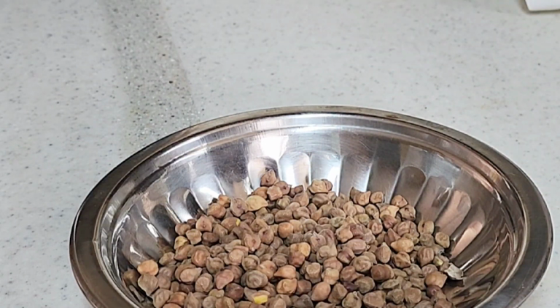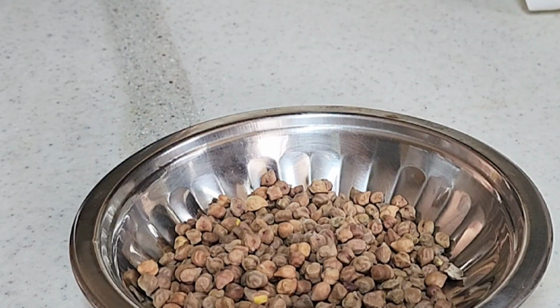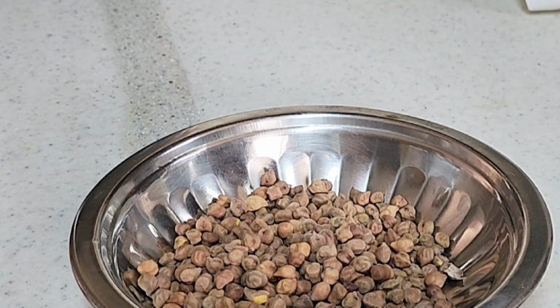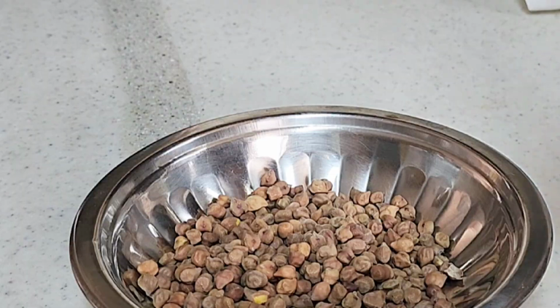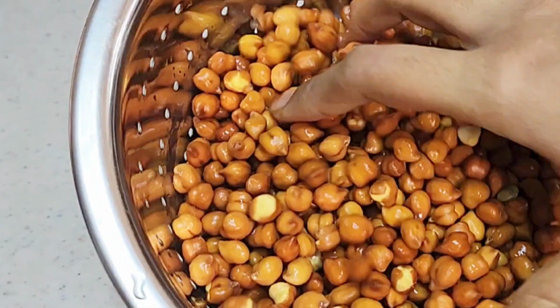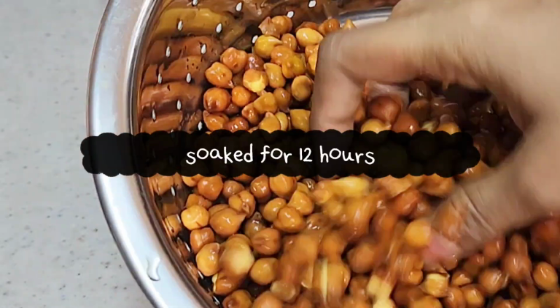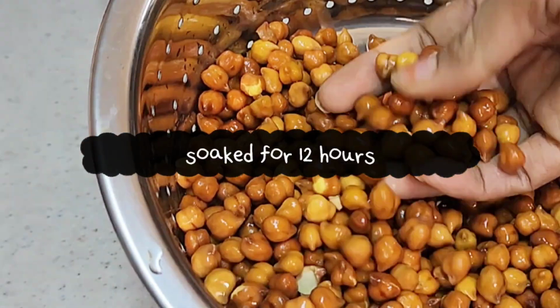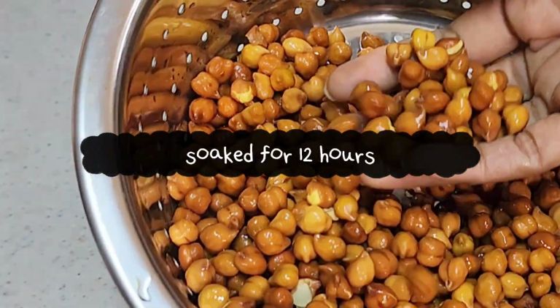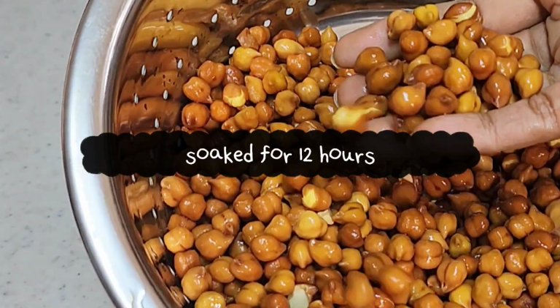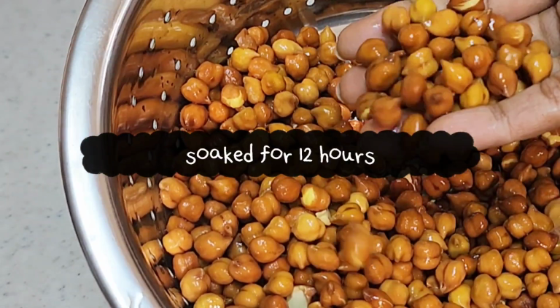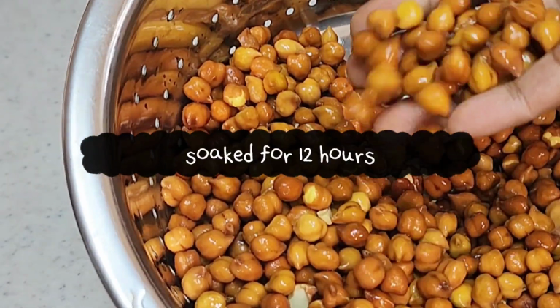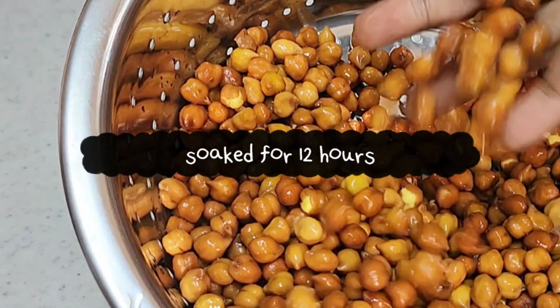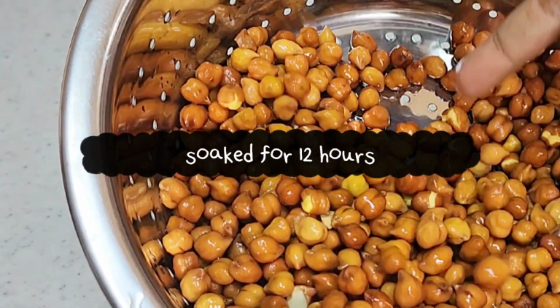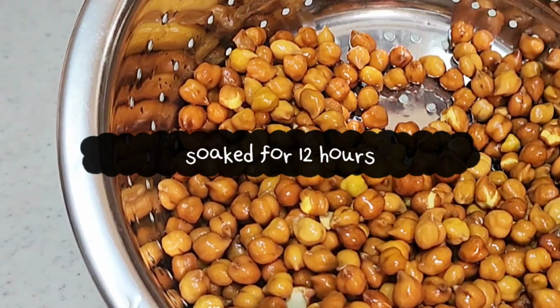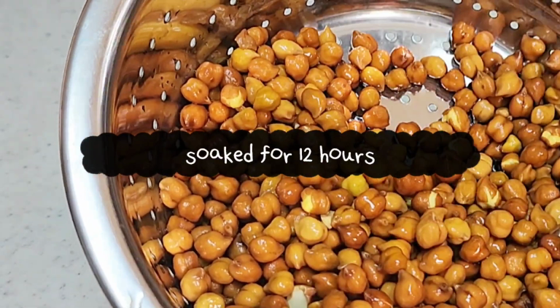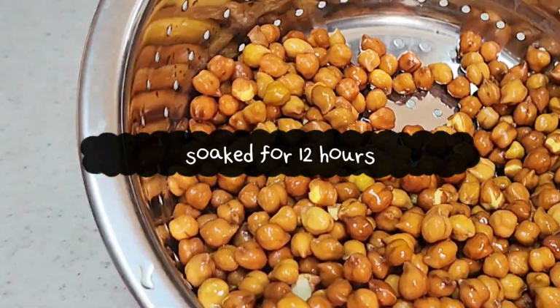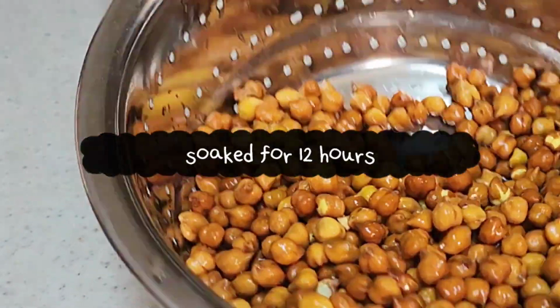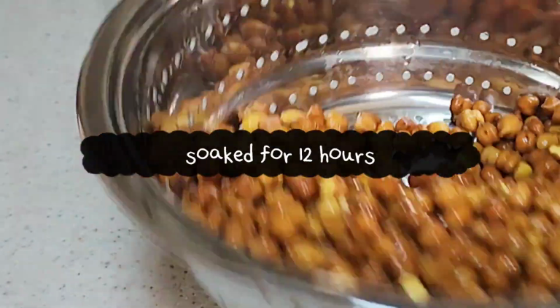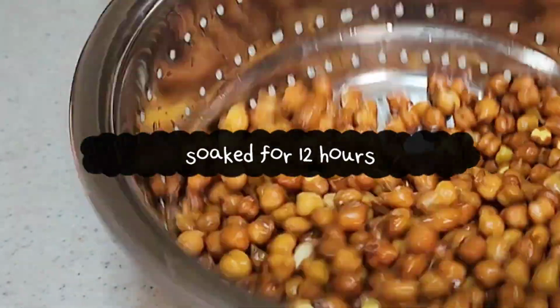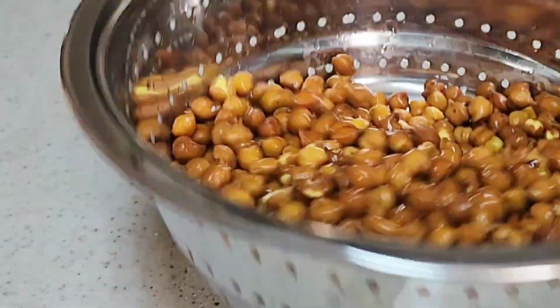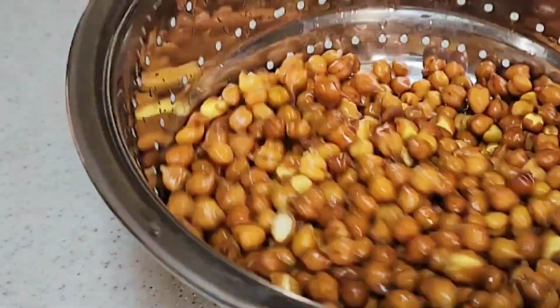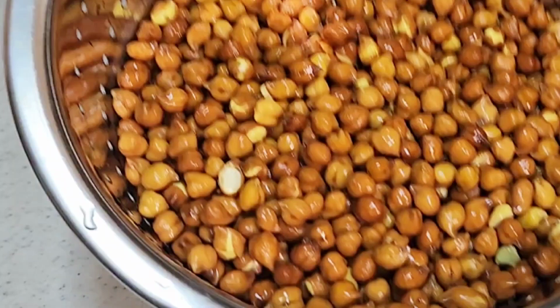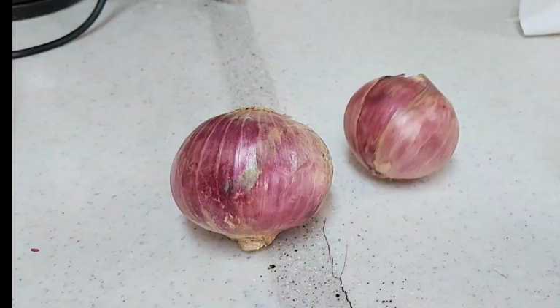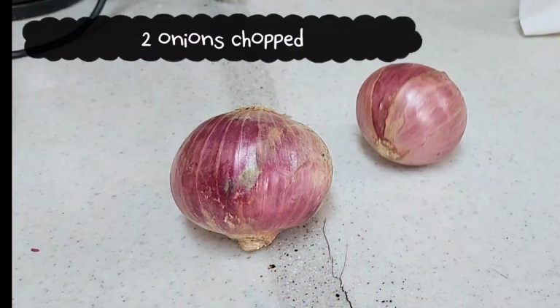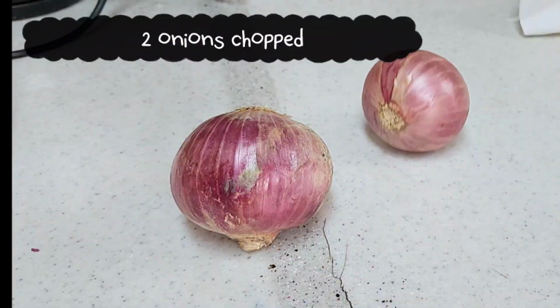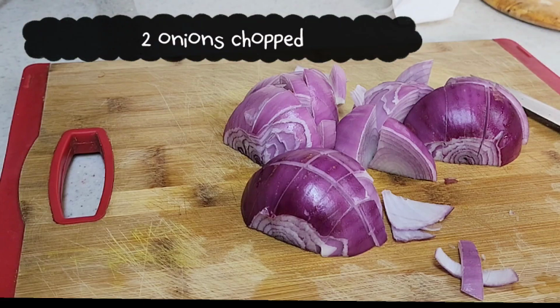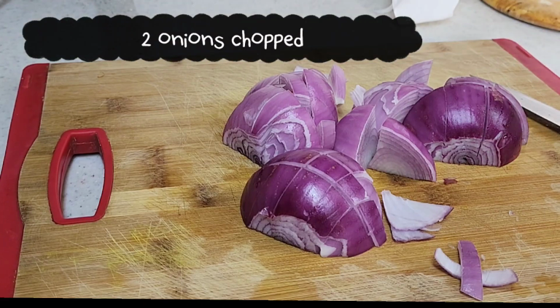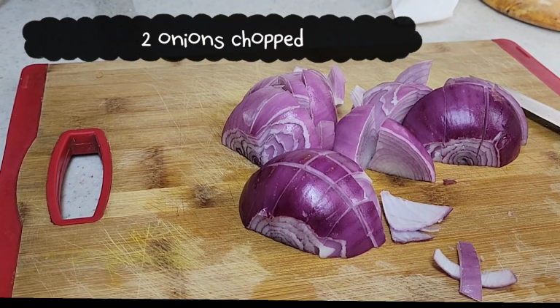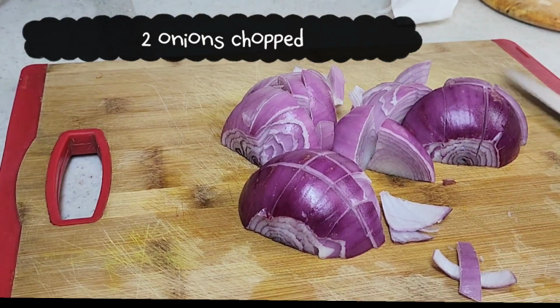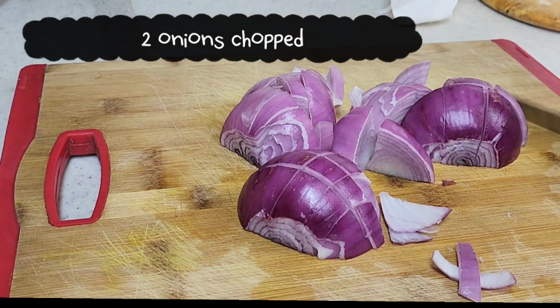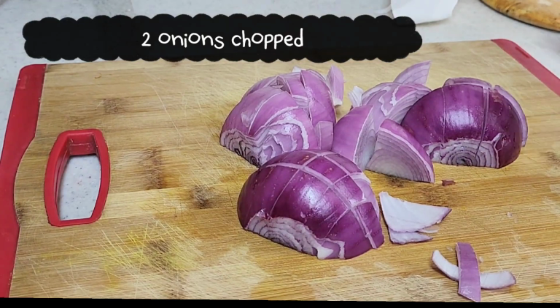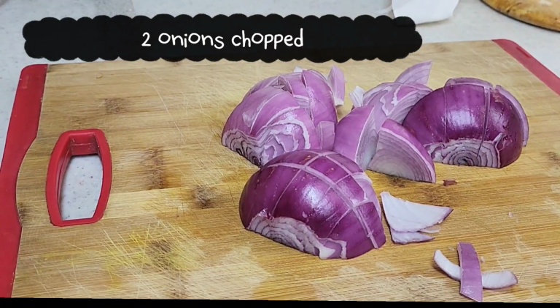So first, let's soak it. Then add chopped onion.